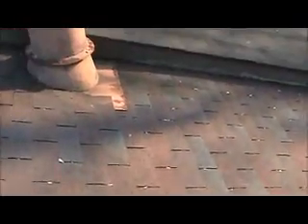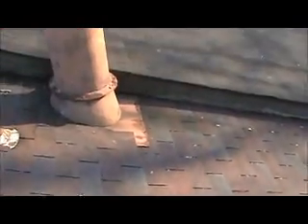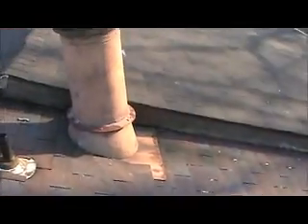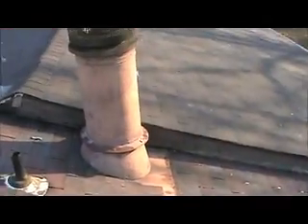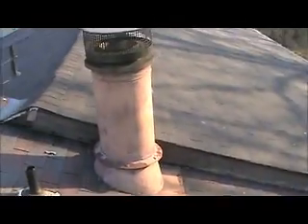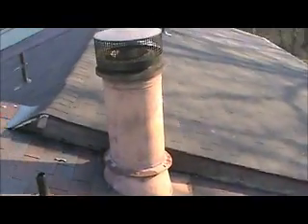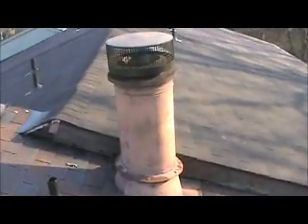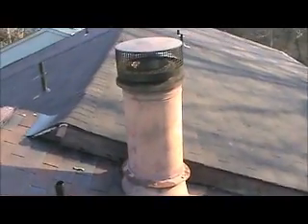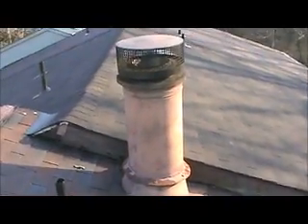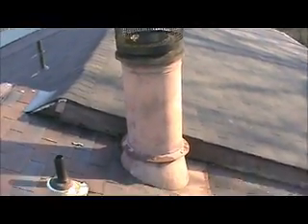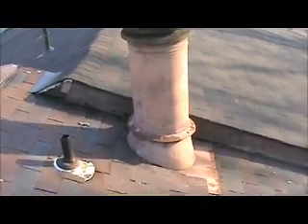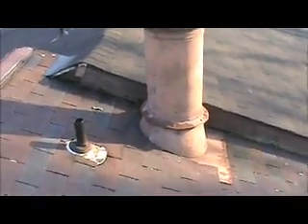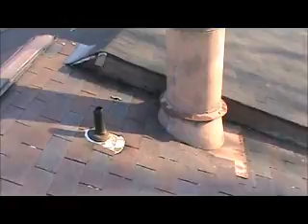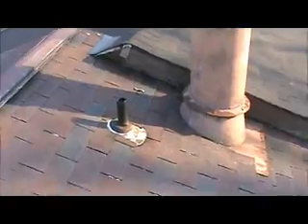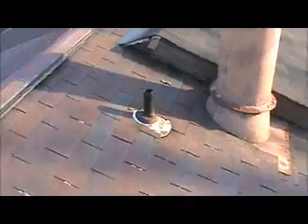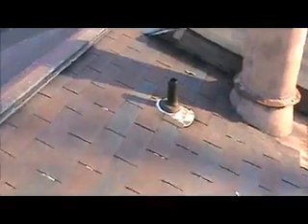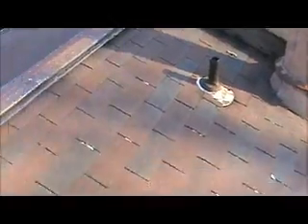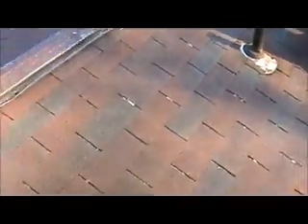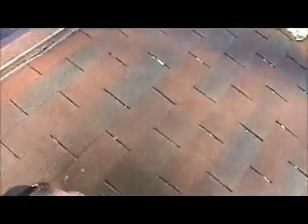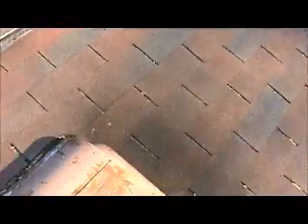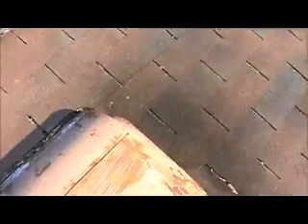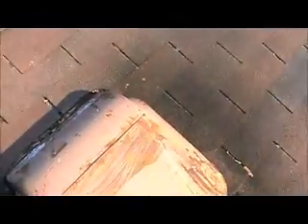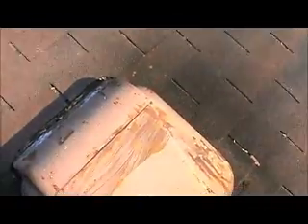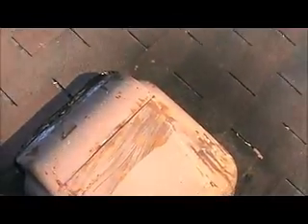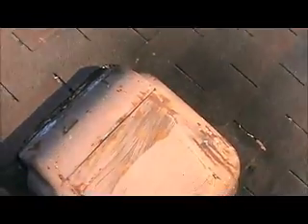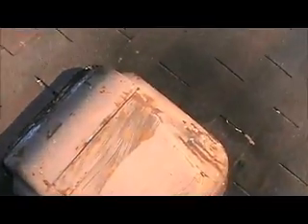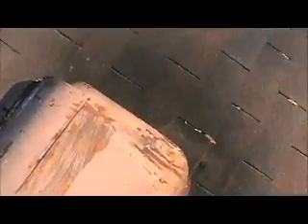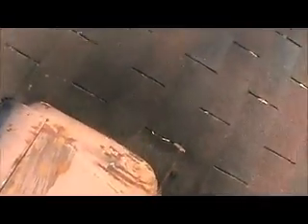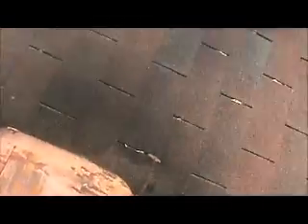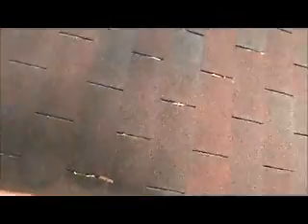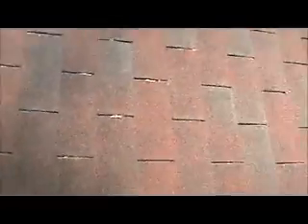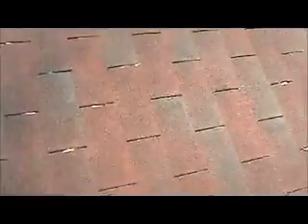Chimney stack, four pipe collars, large vent cap.